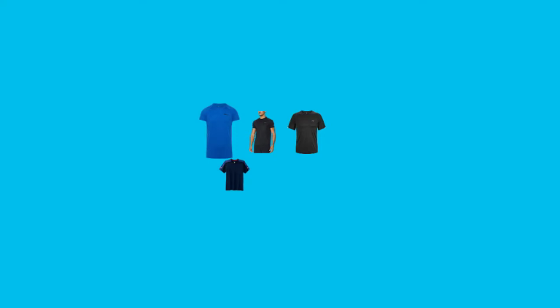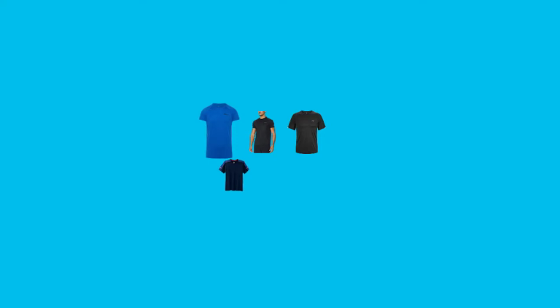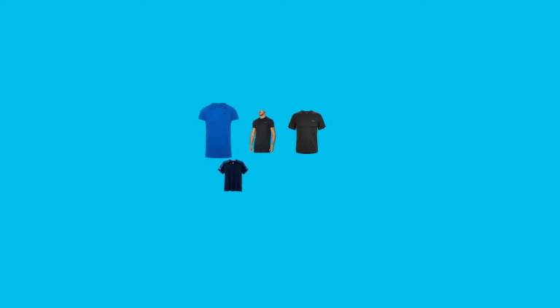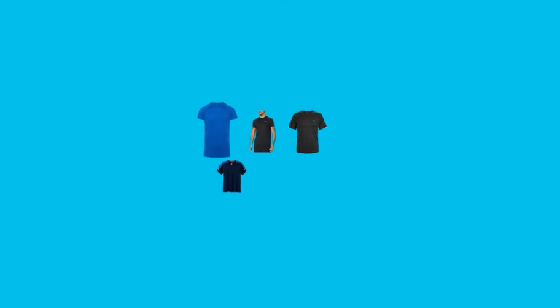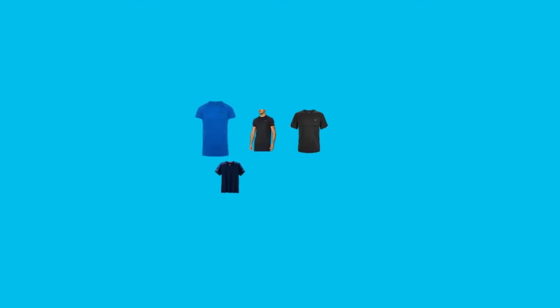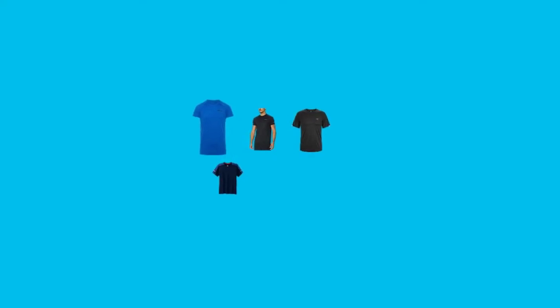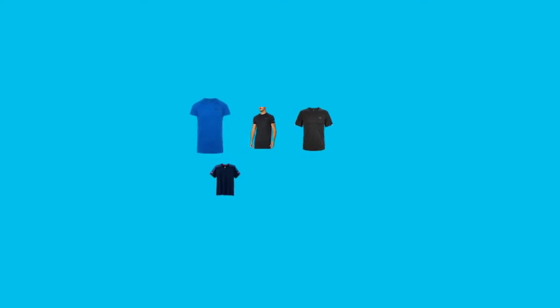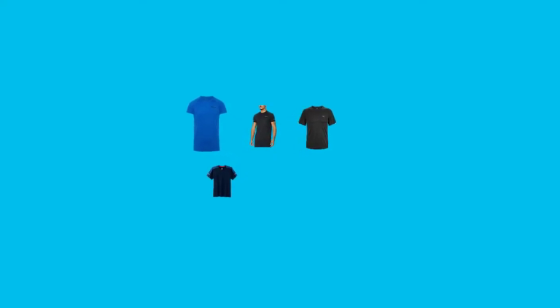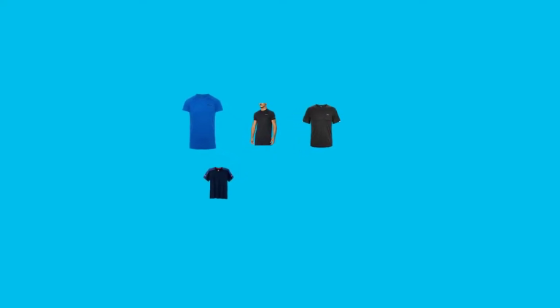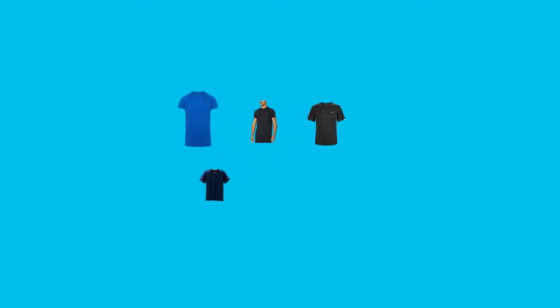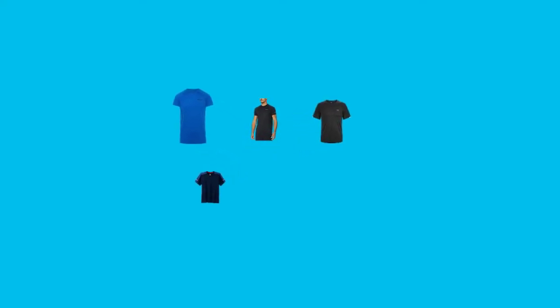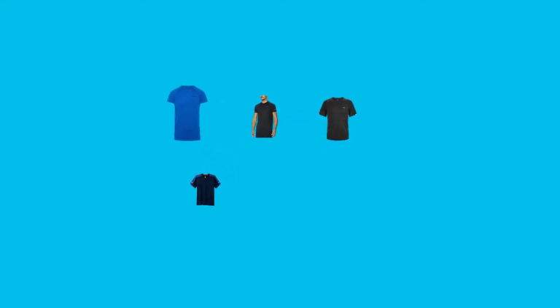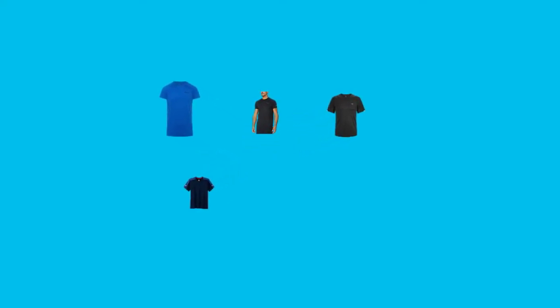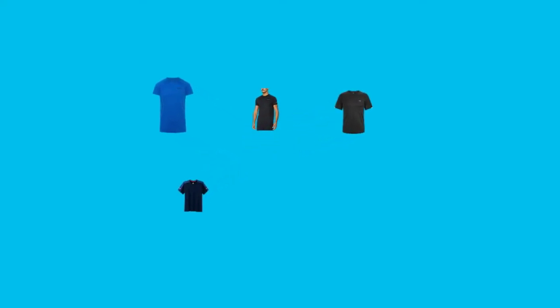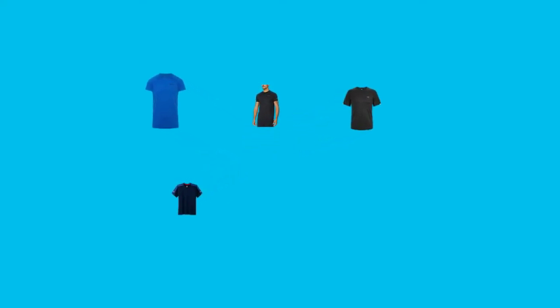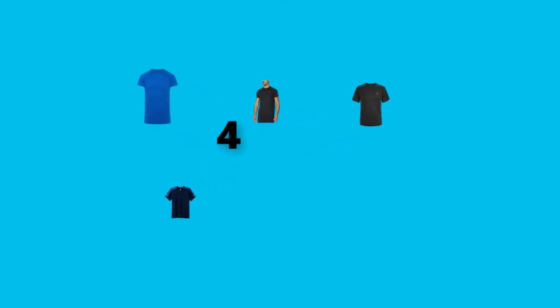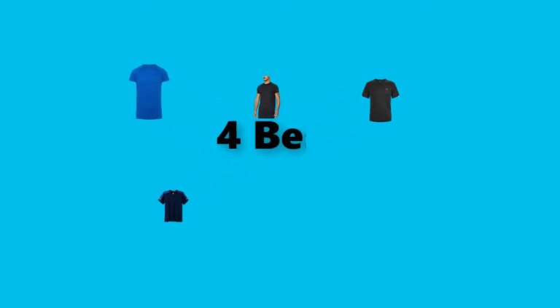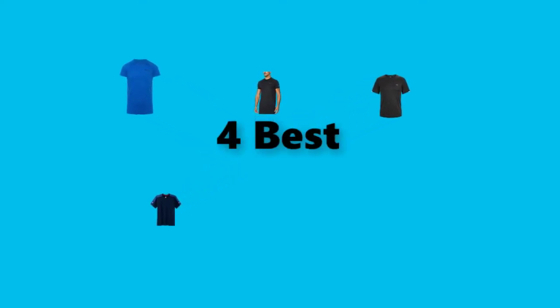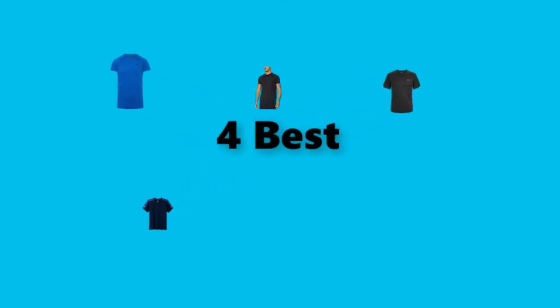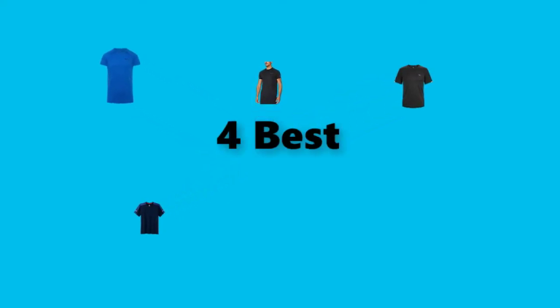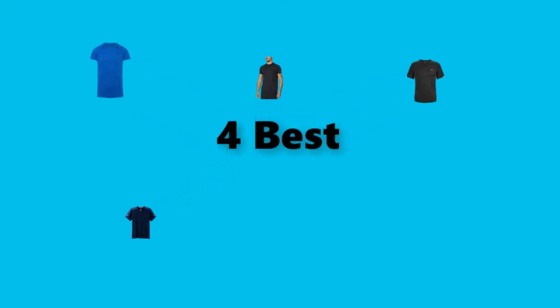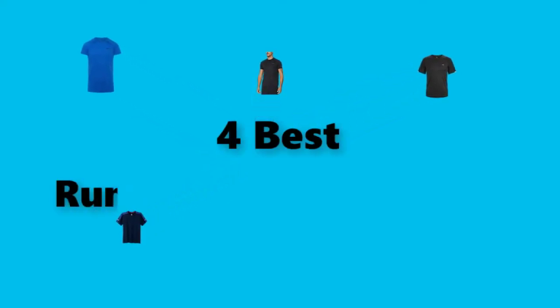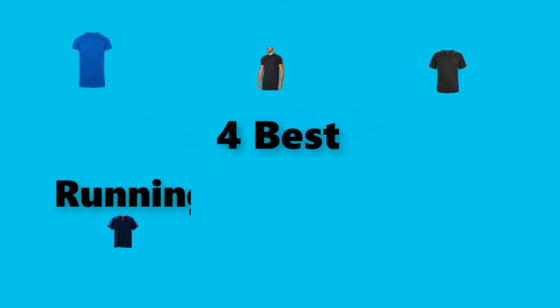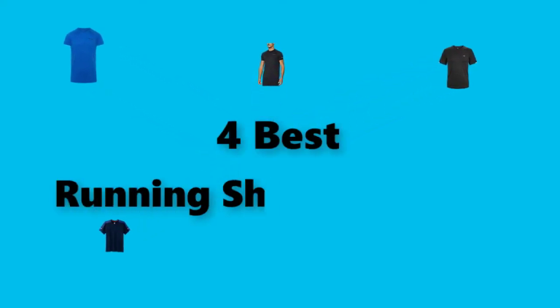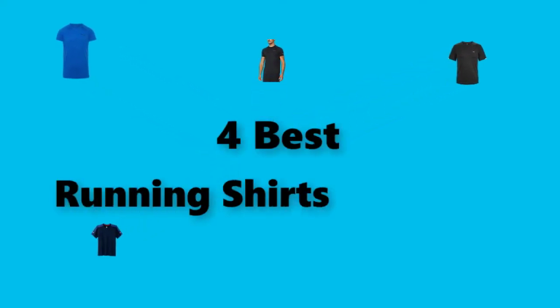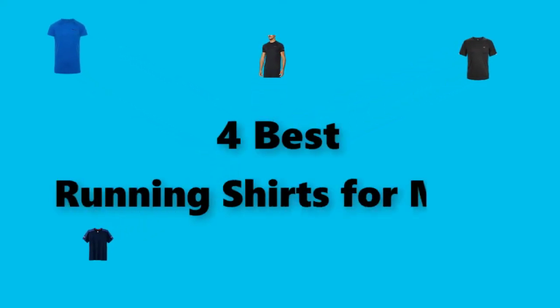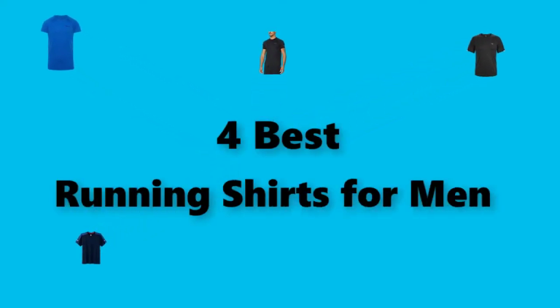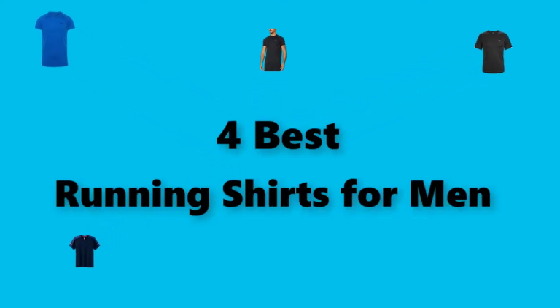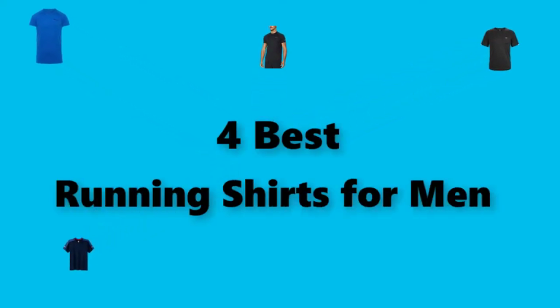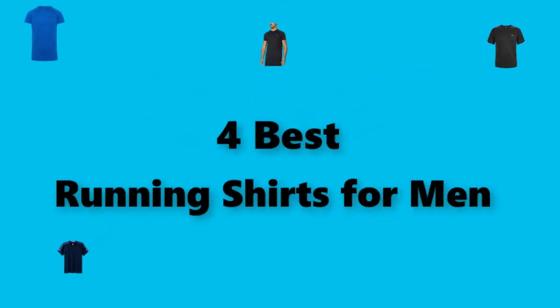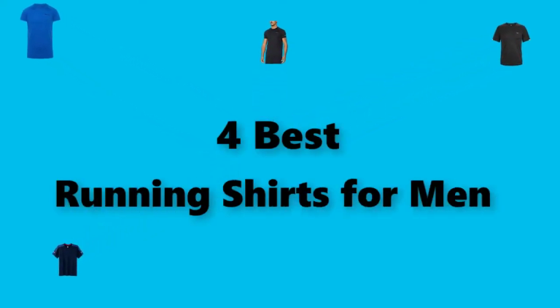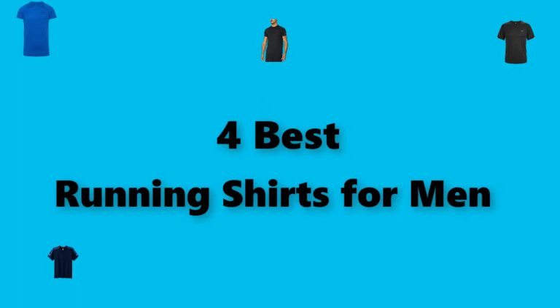Hey guys! In this video, we are going to test the best running shirts for men you can buy right now.